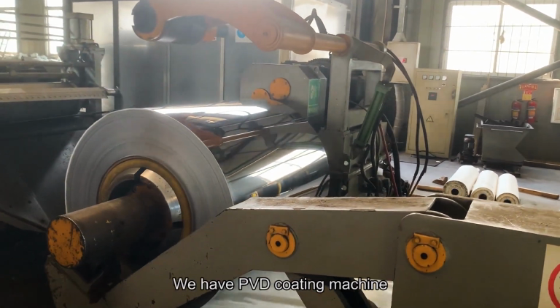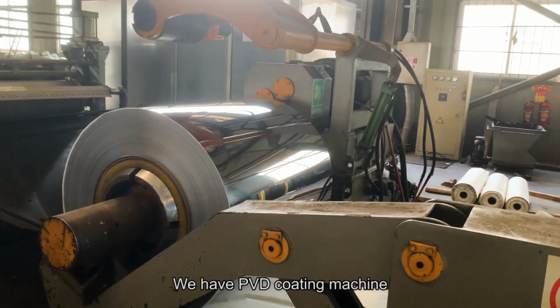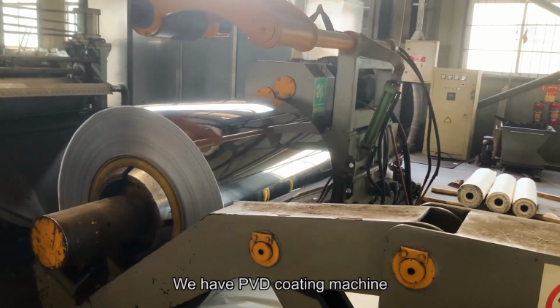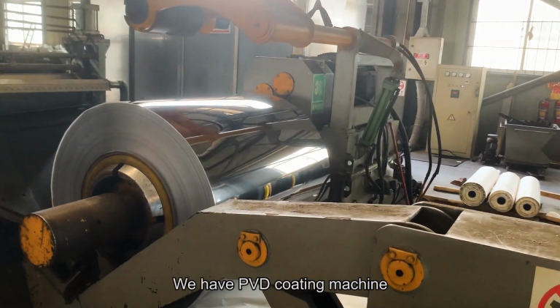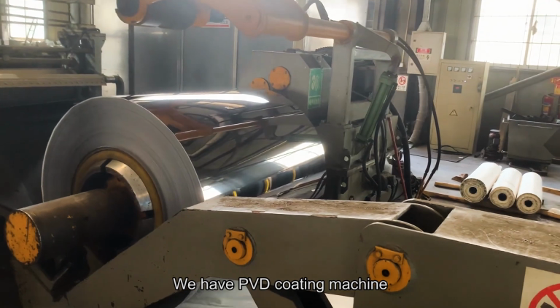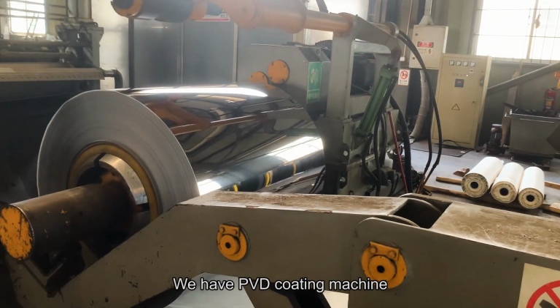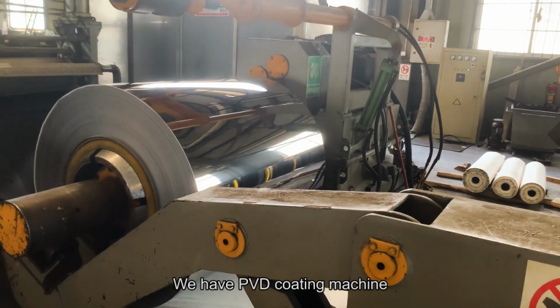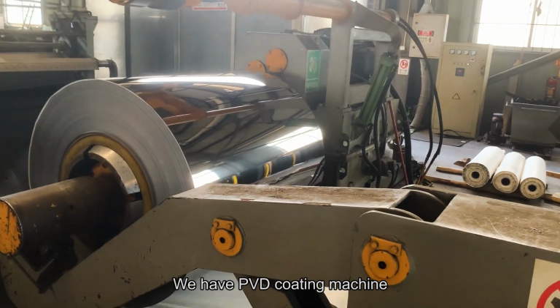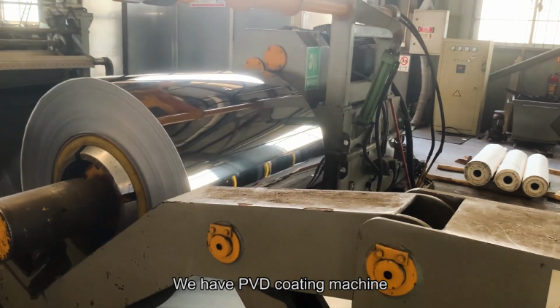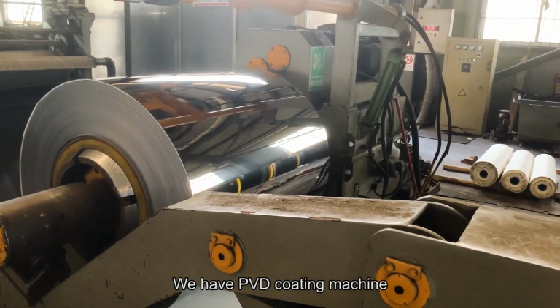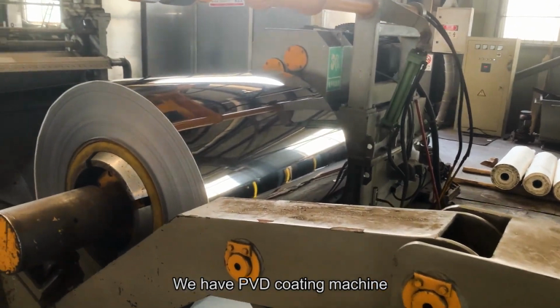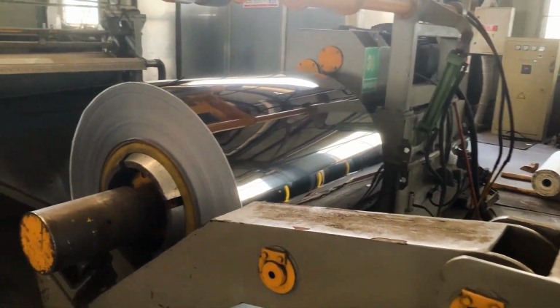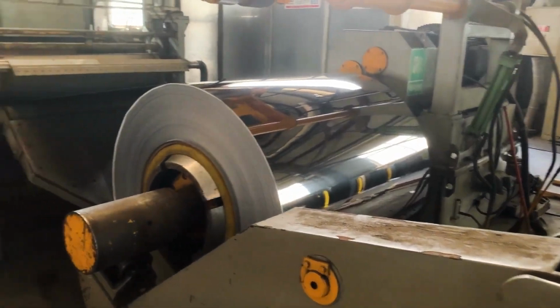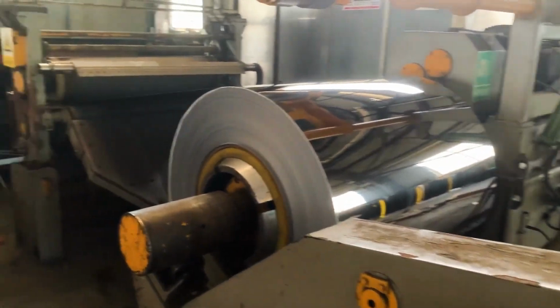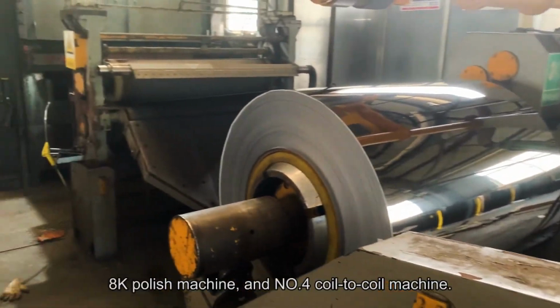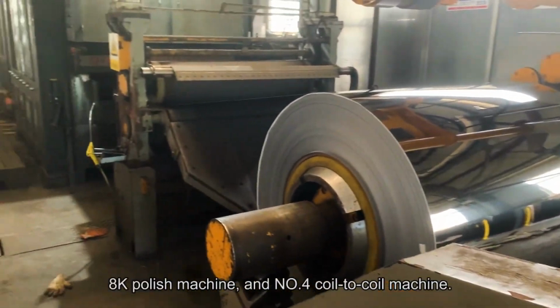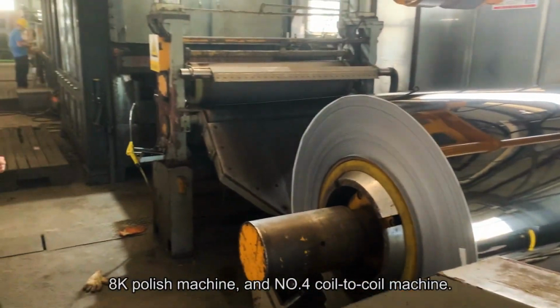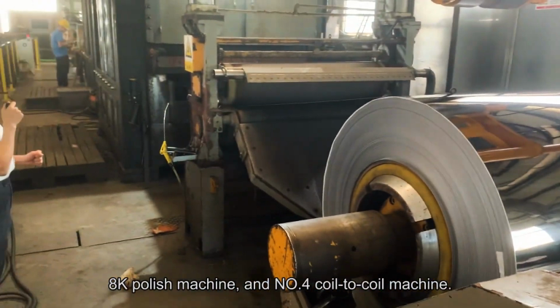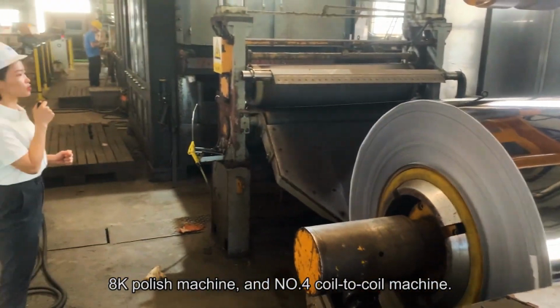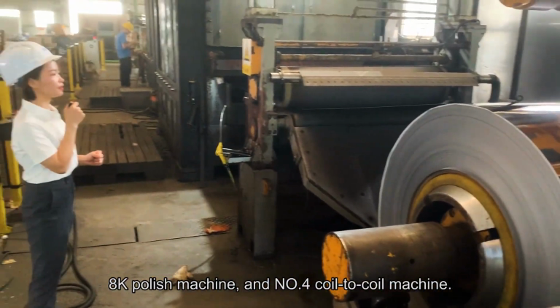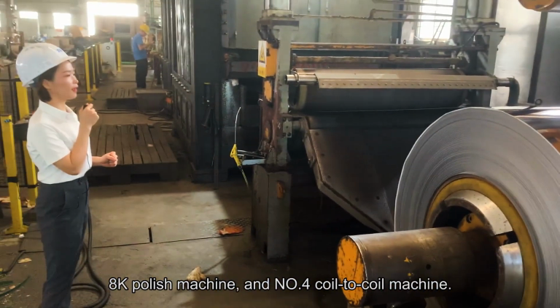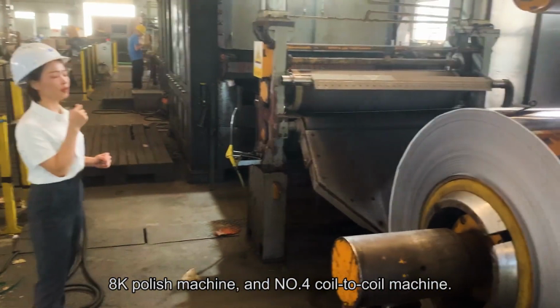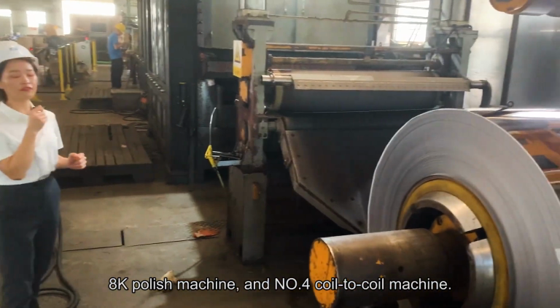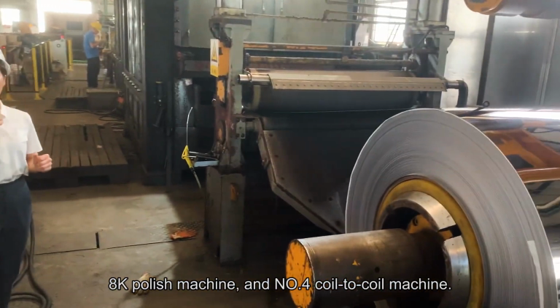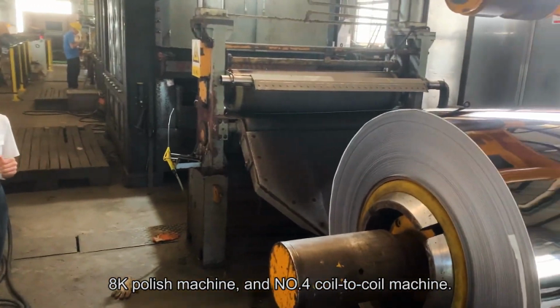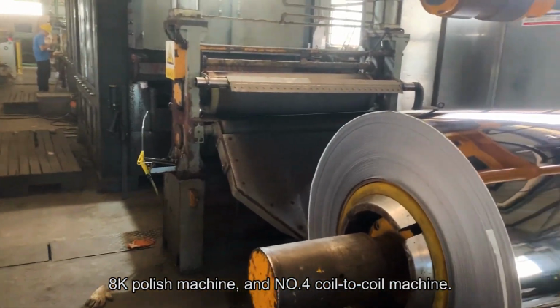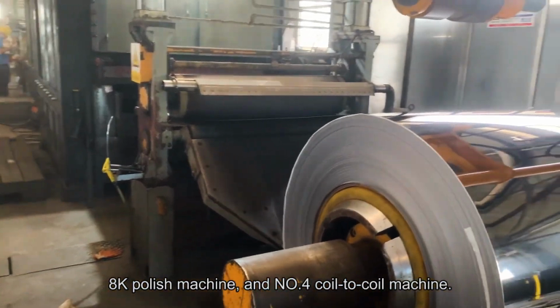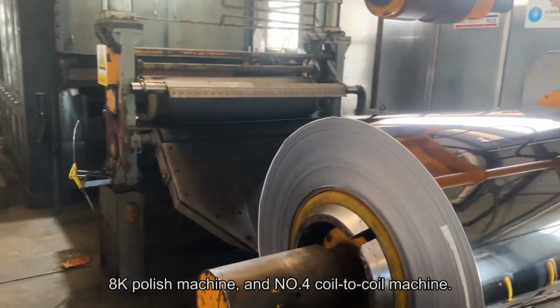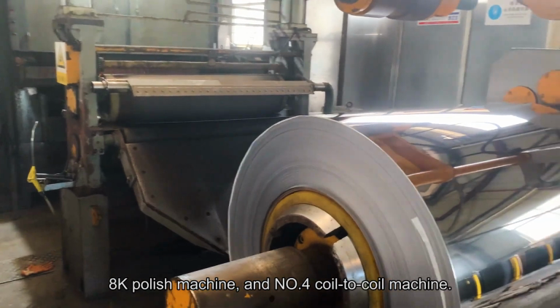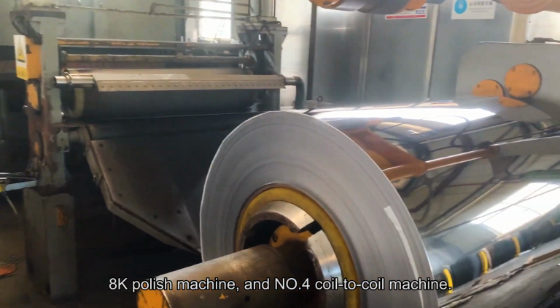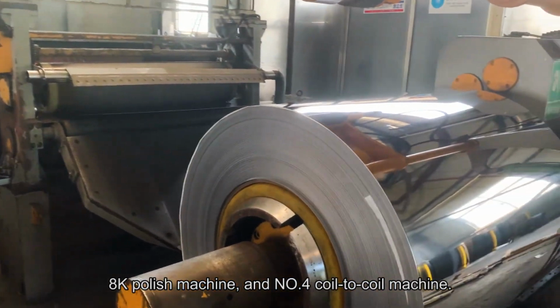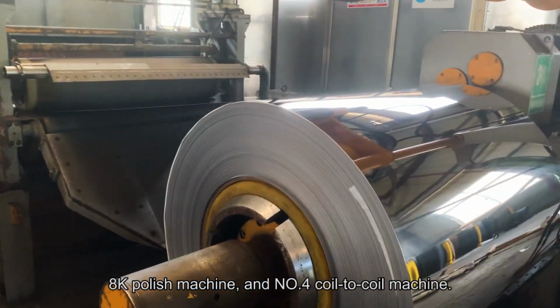We have a PVD coating machine, an 8K polish machine, and a number 4 coil-to-coil polish machine.